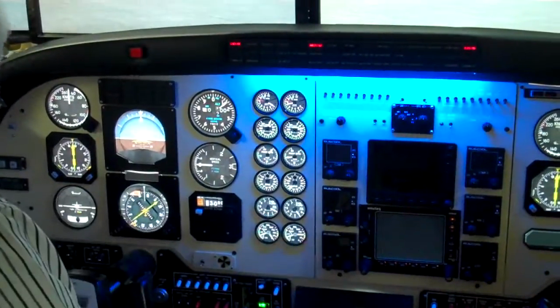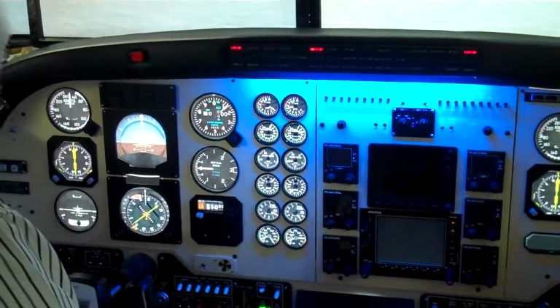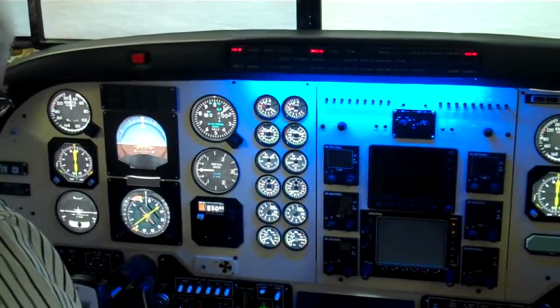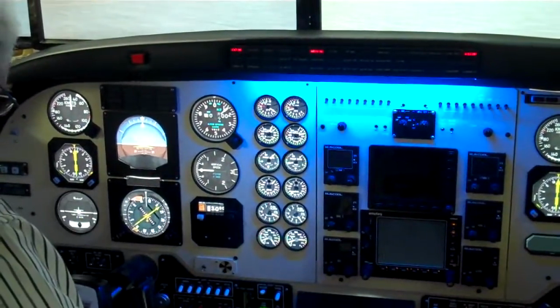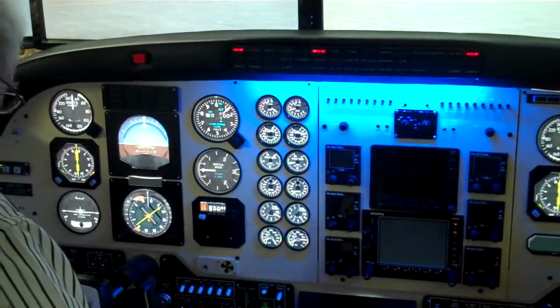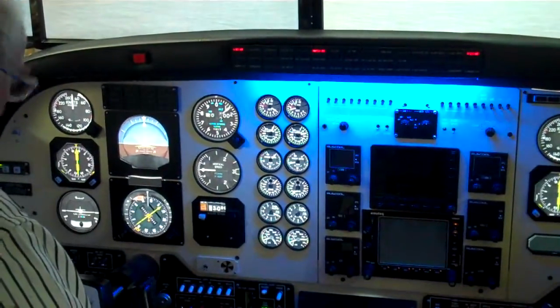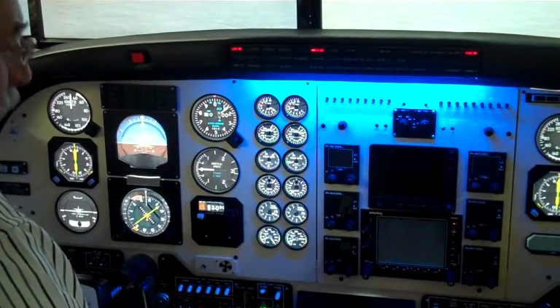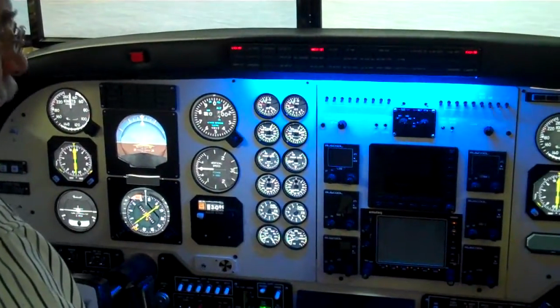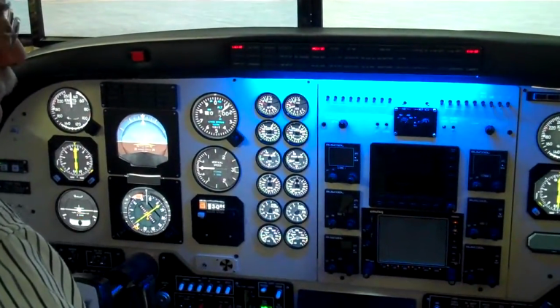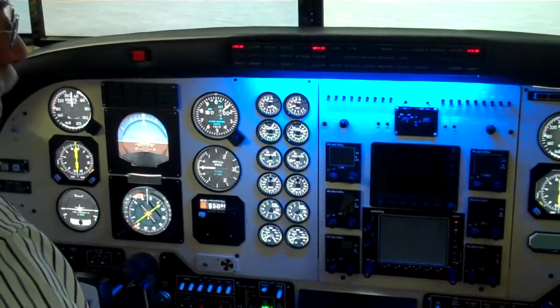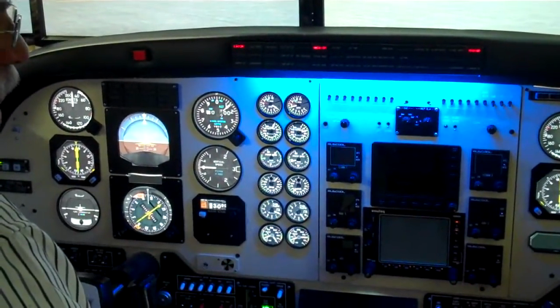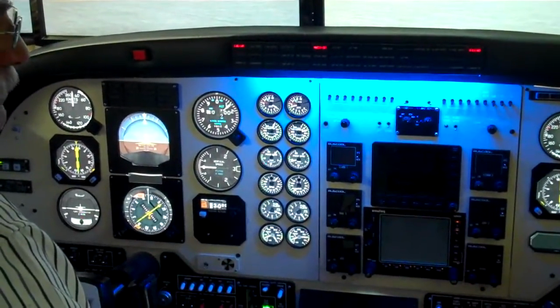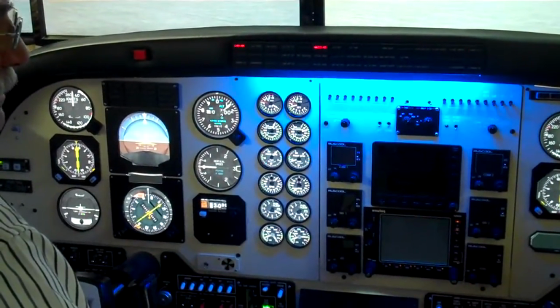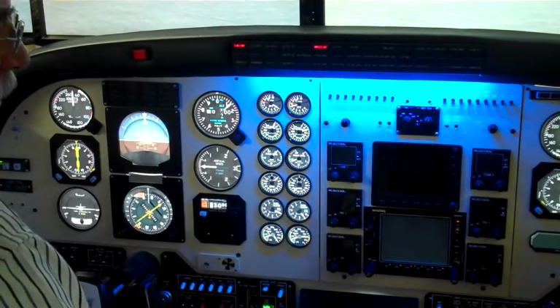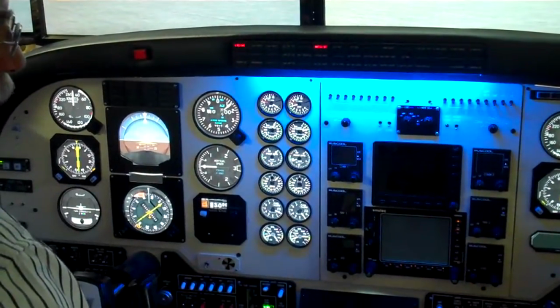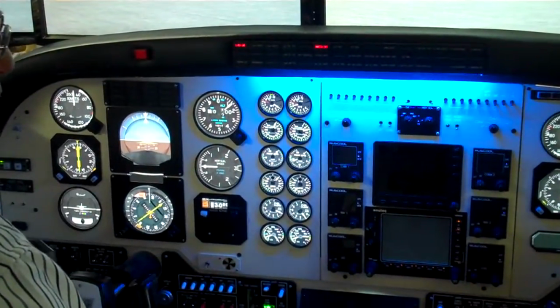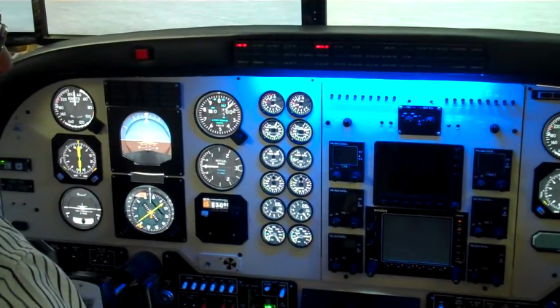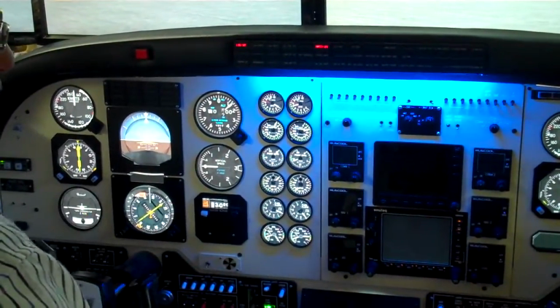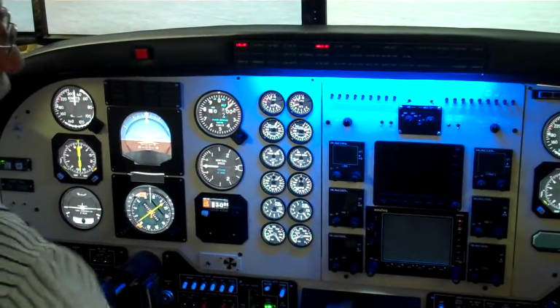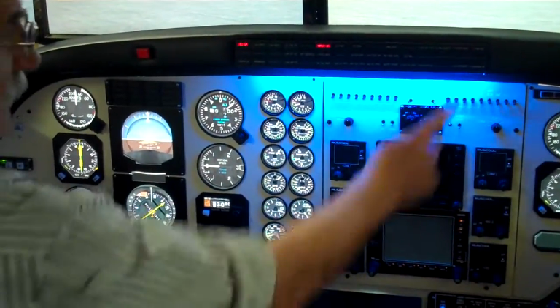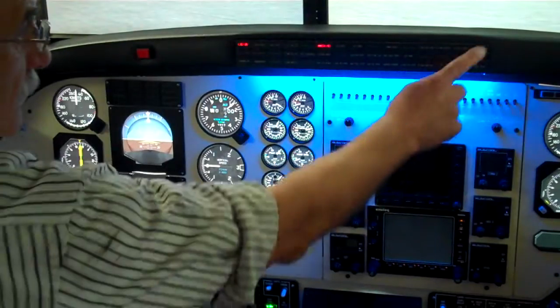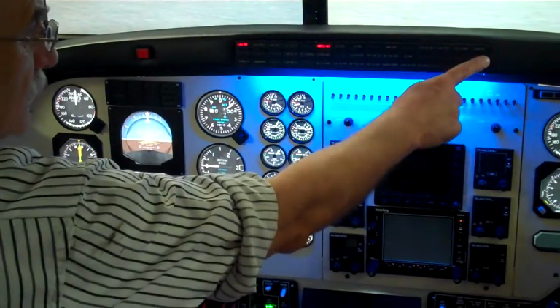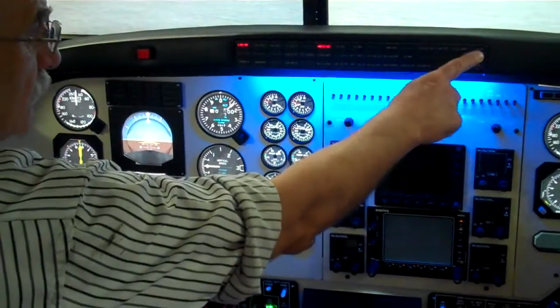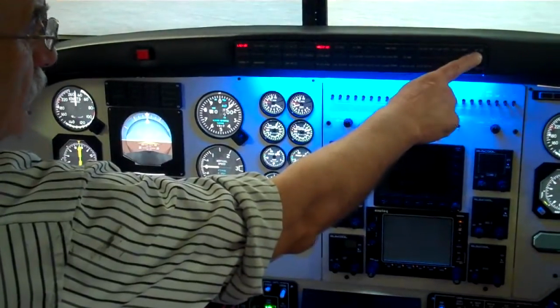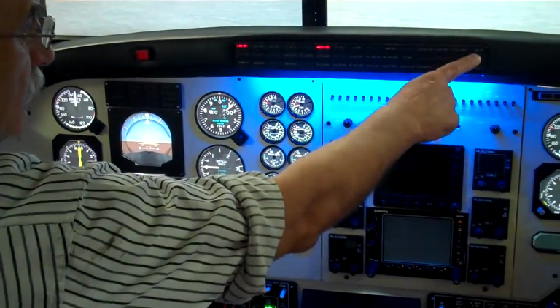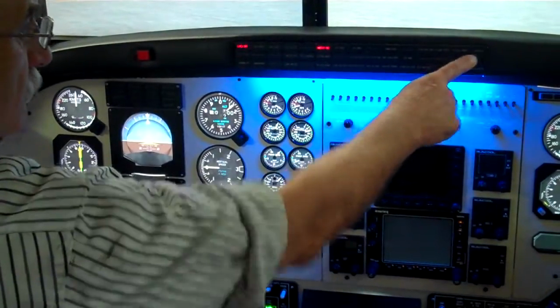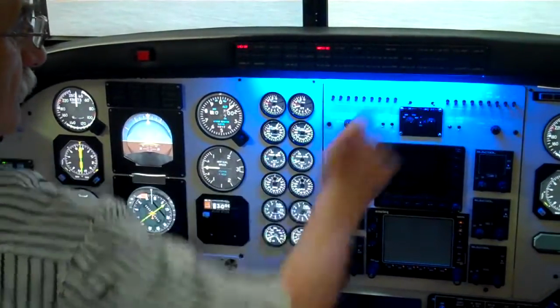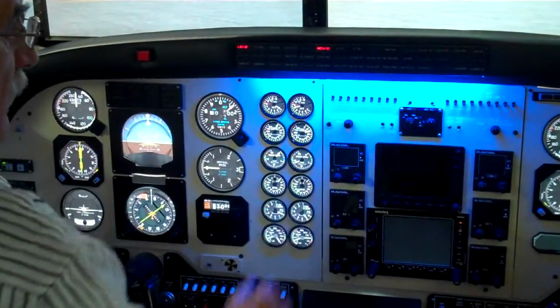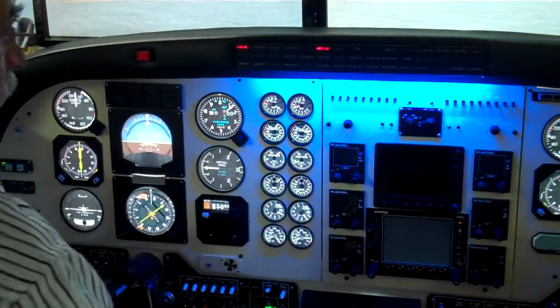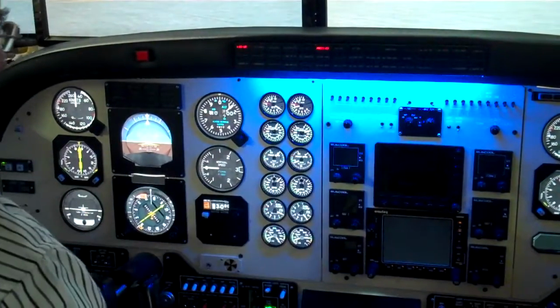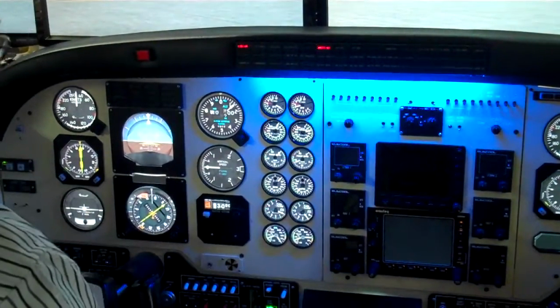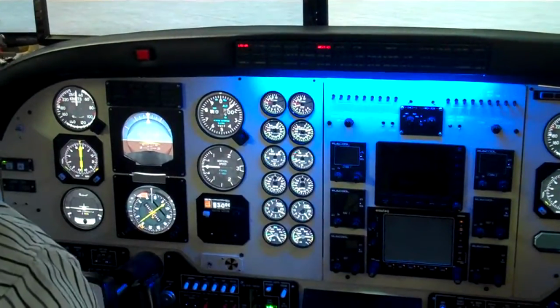And we can turn the generator on. Generator switch here — on to generator reset and on. The generator light goes out.